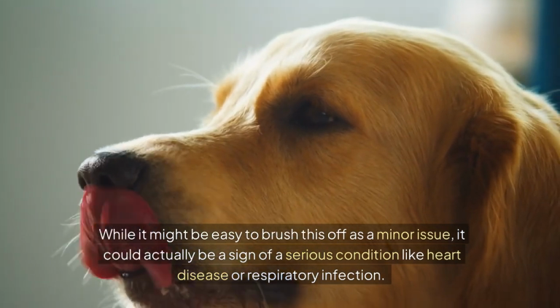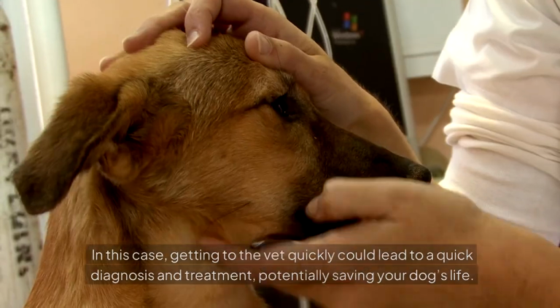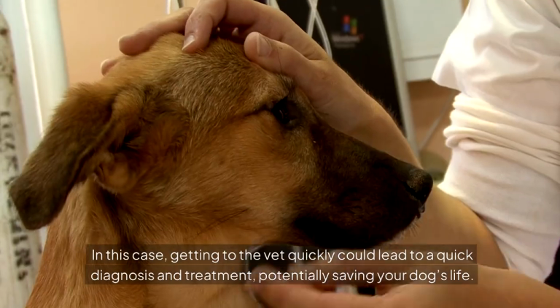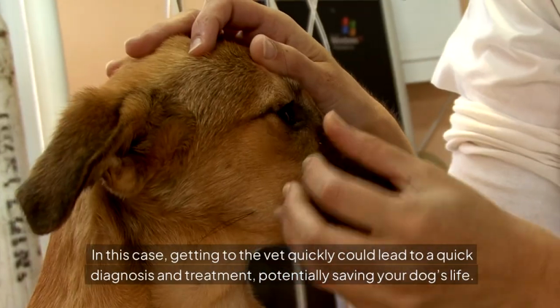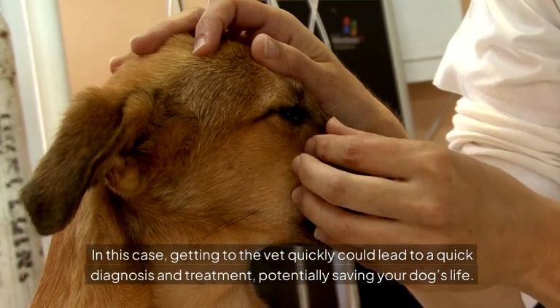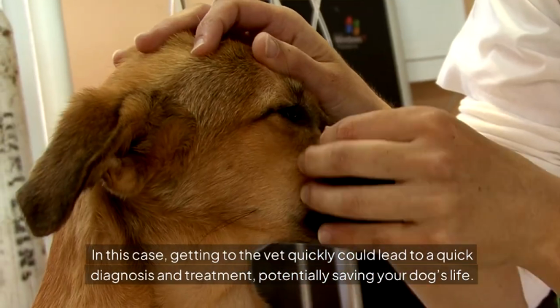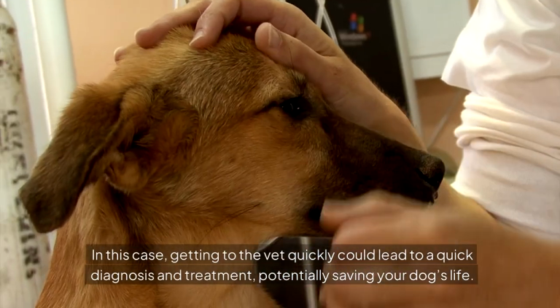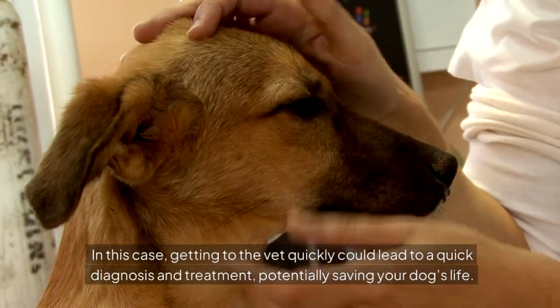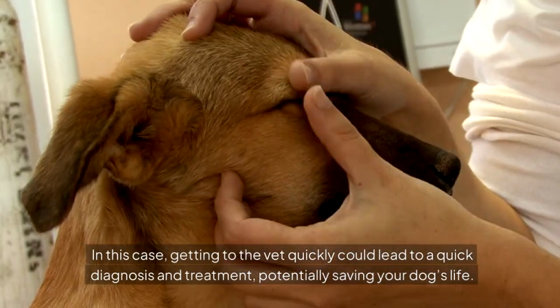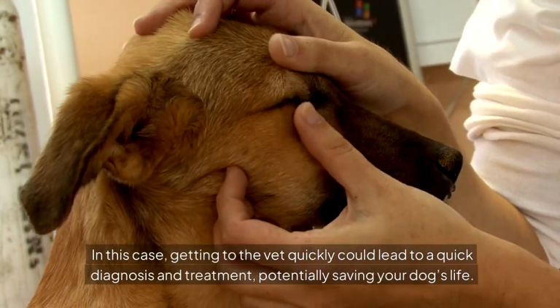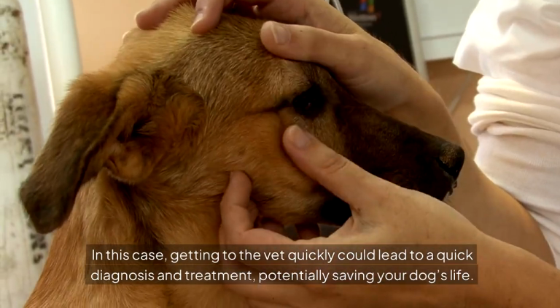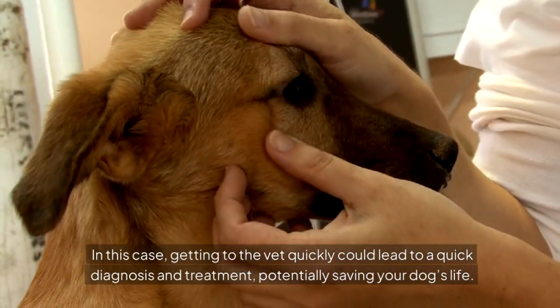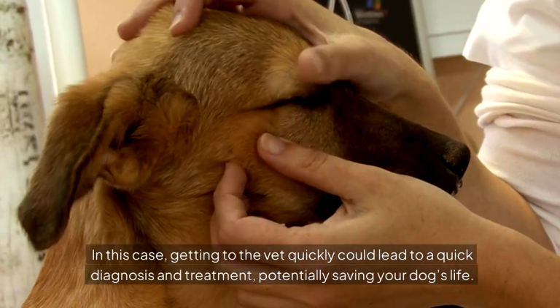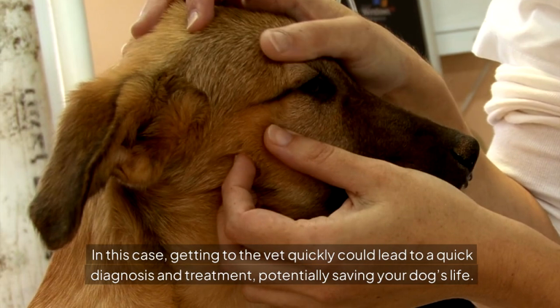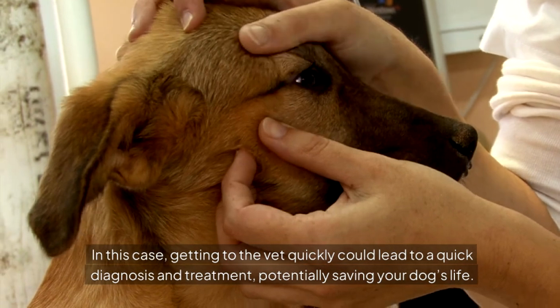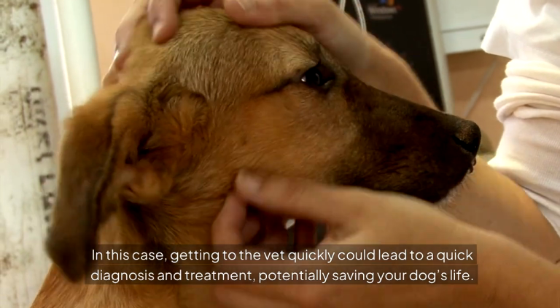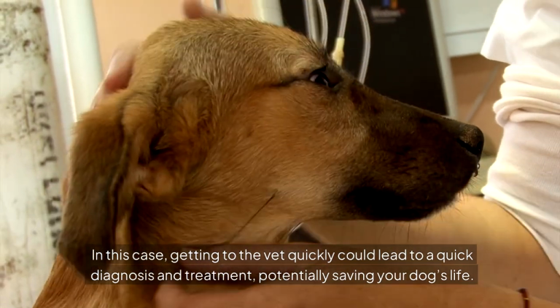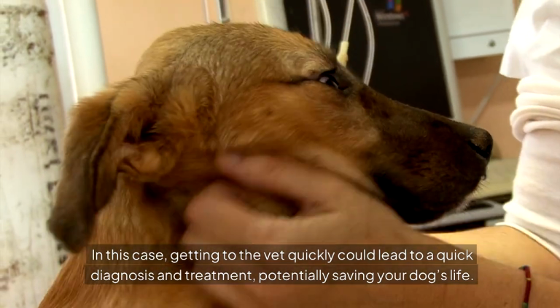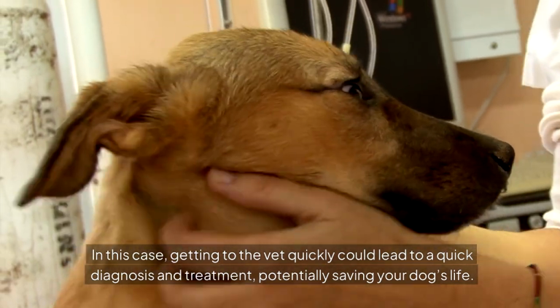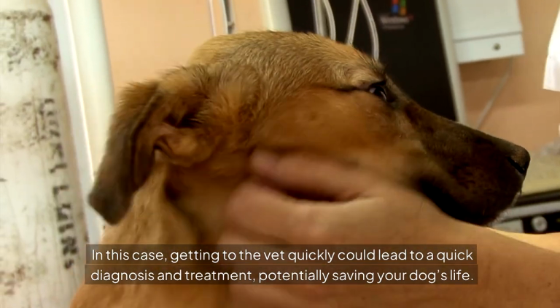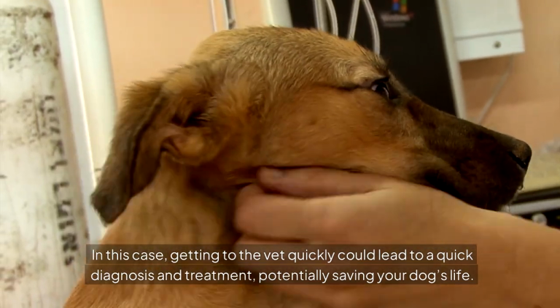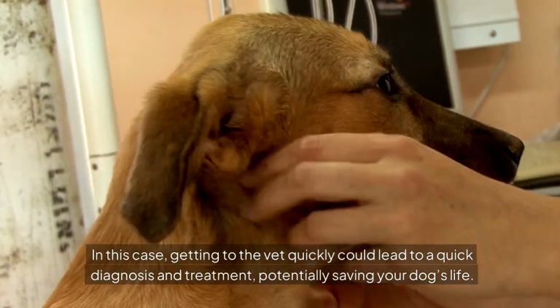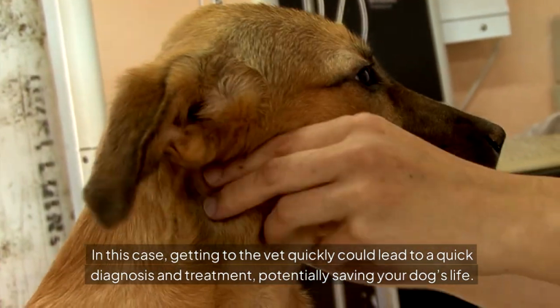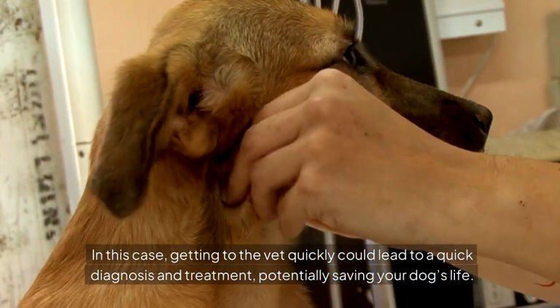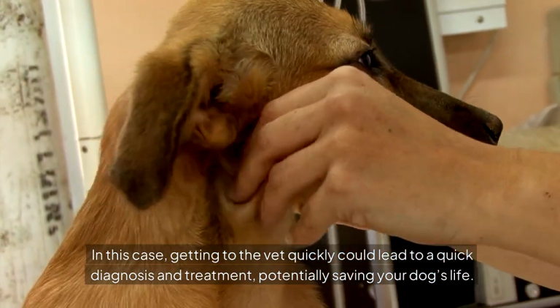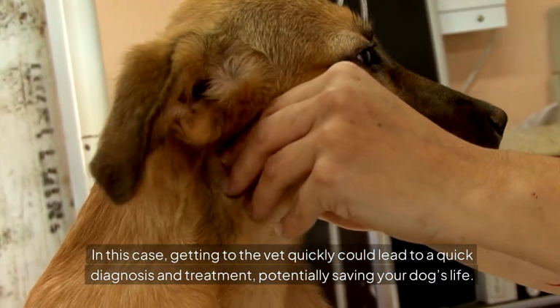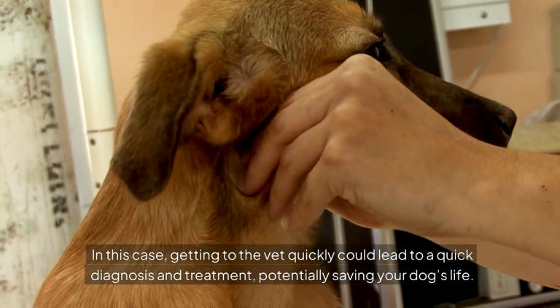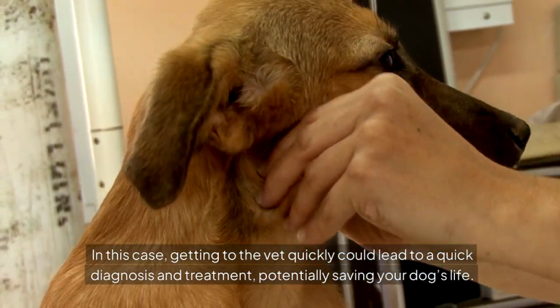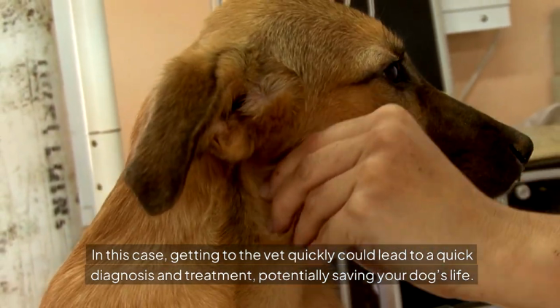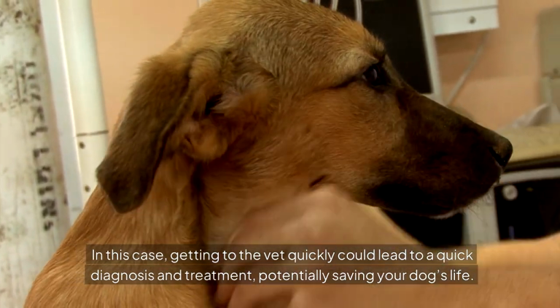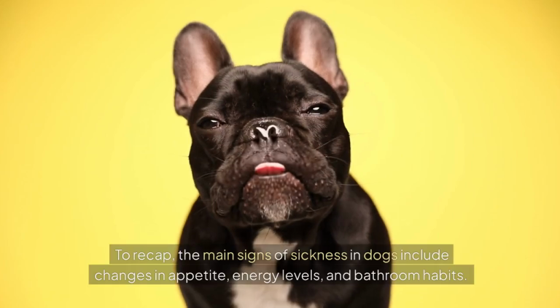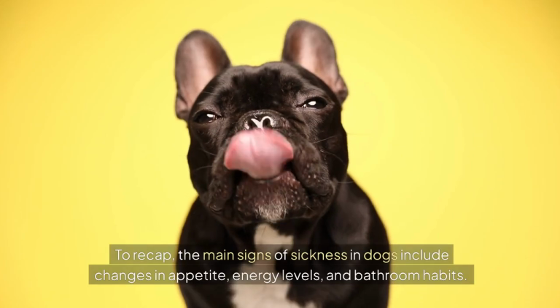In this case, getting to the vet quickly could lead to a quick diagnosis and treatment, potentially saving your dog's life.